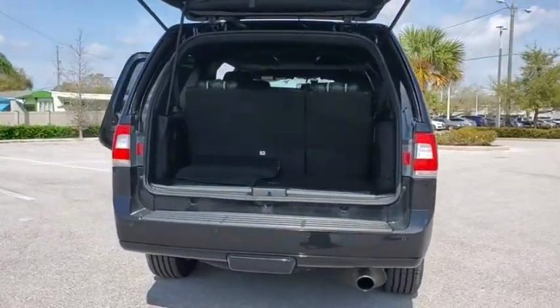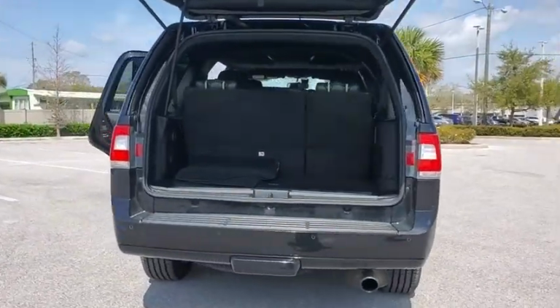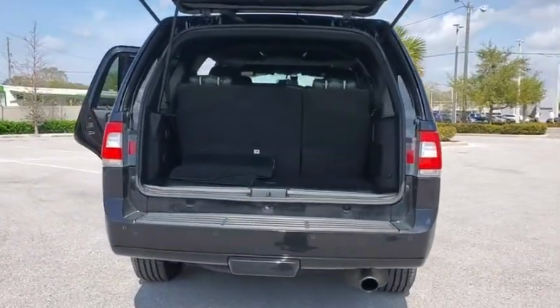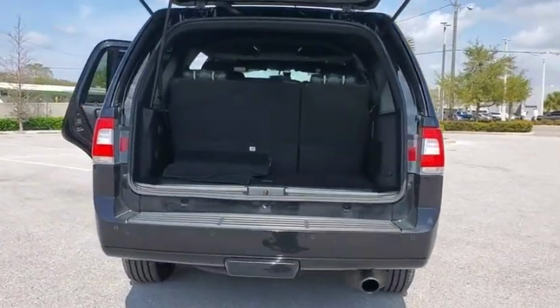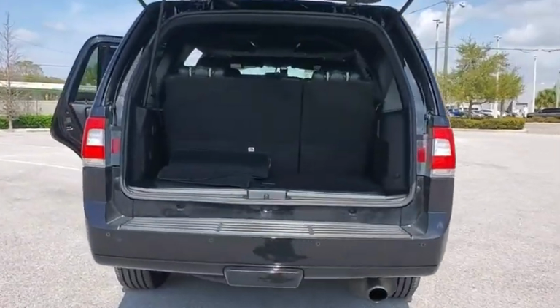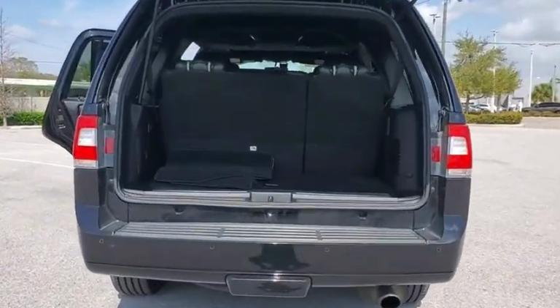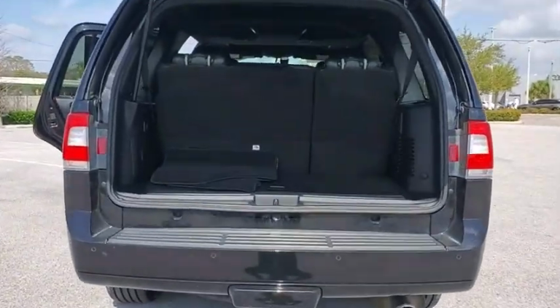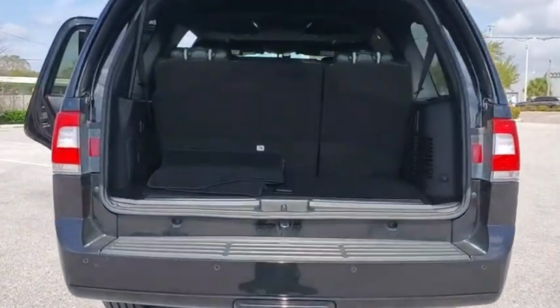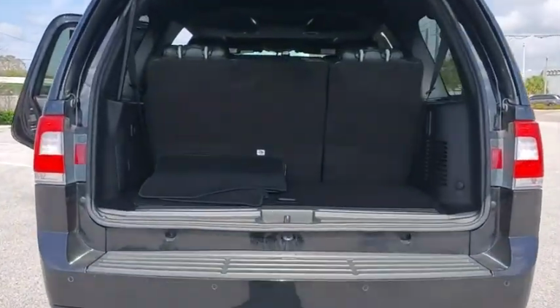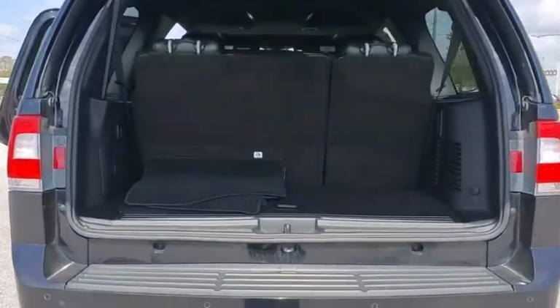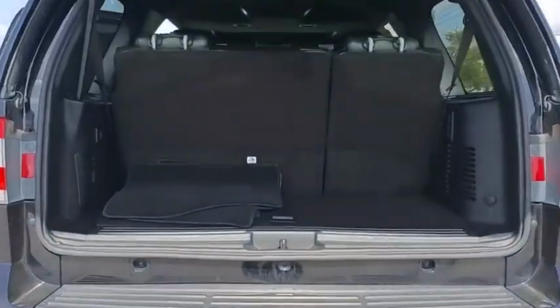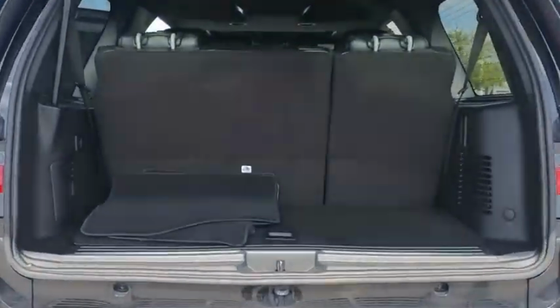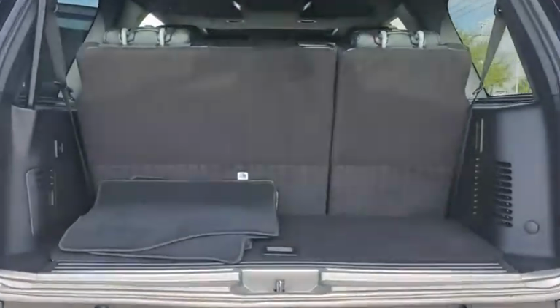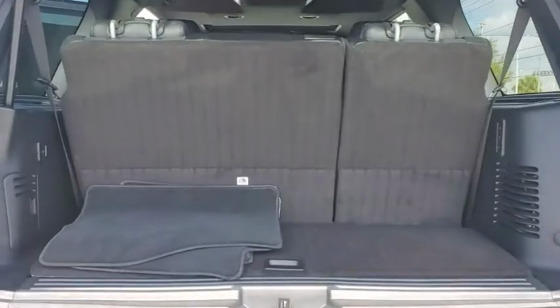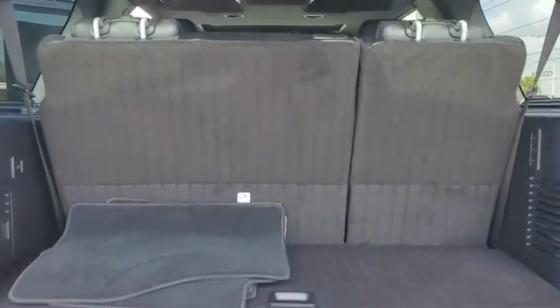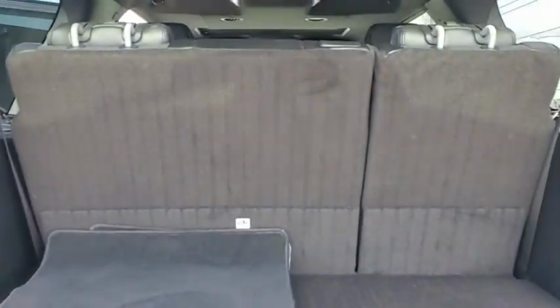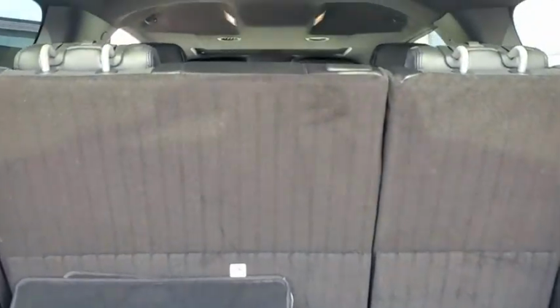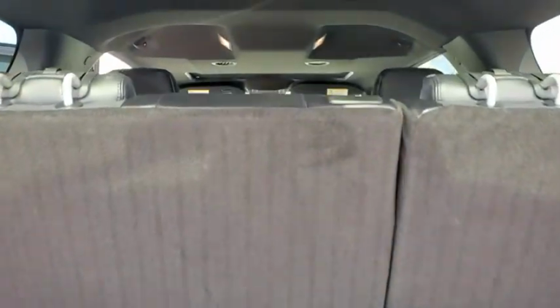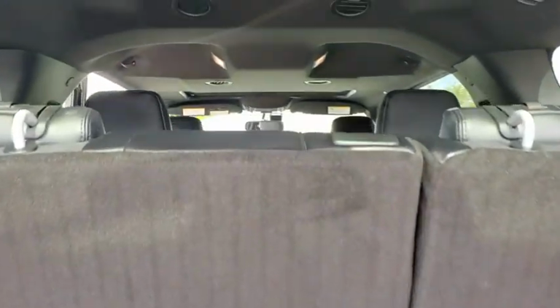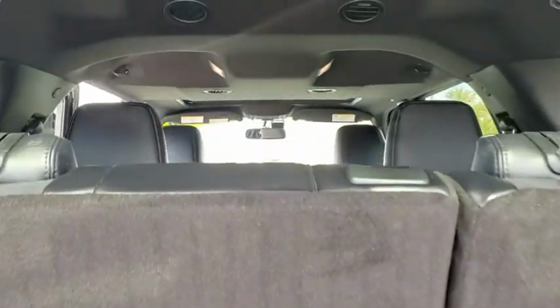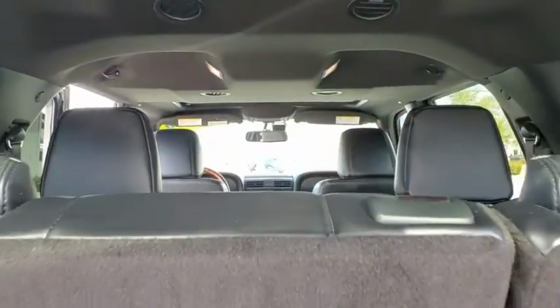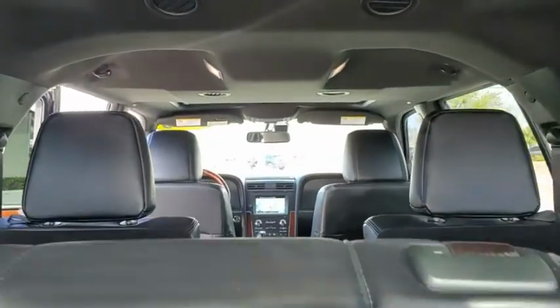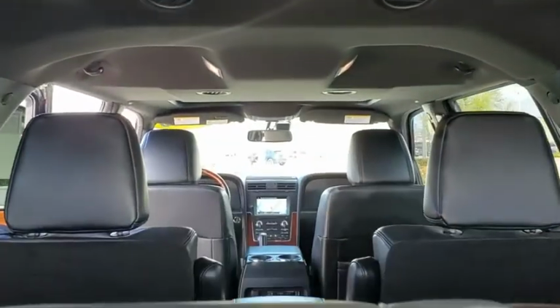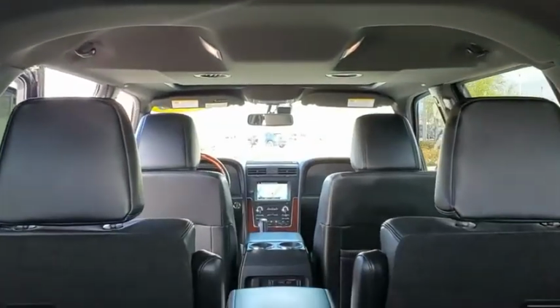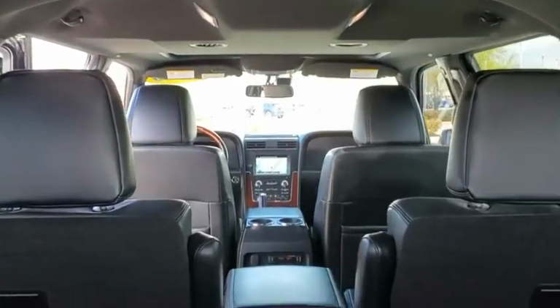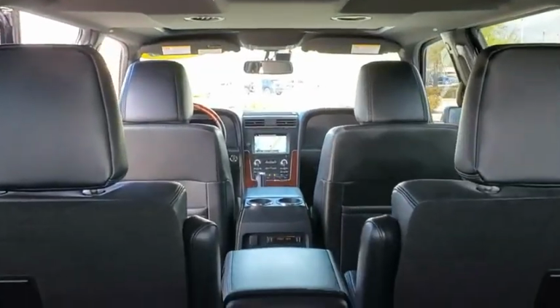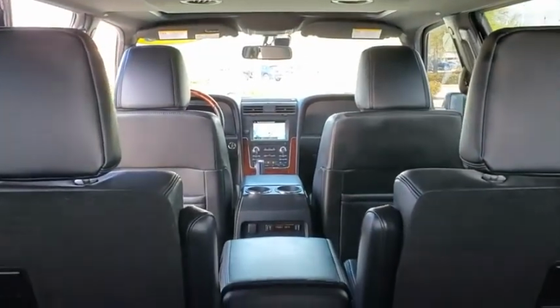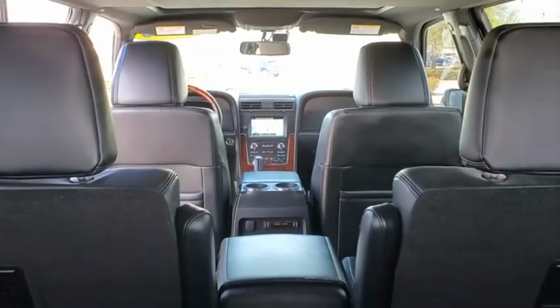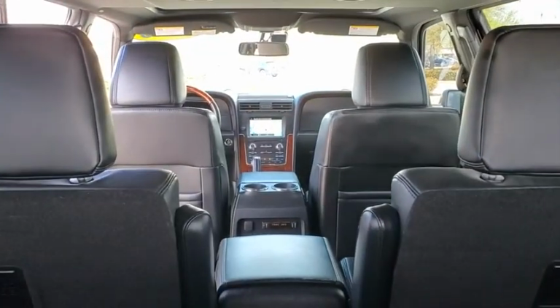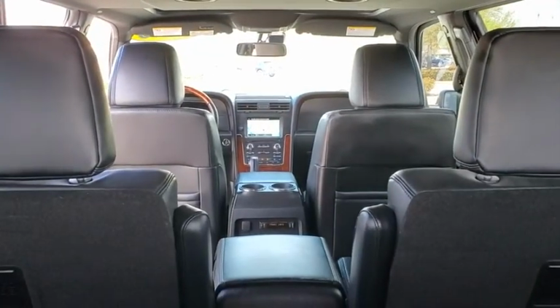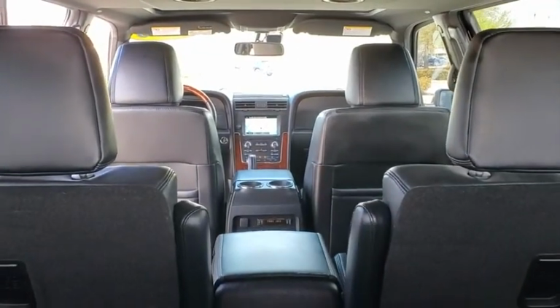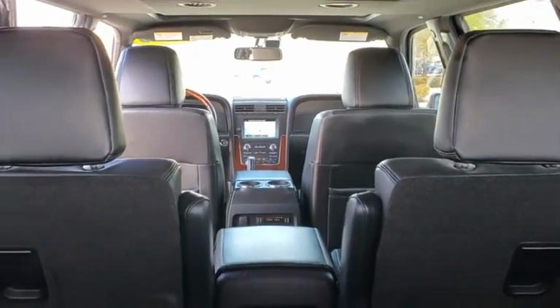This luxury SUV is powerfully persuasive. This vehicle has less than 50,000 miles.